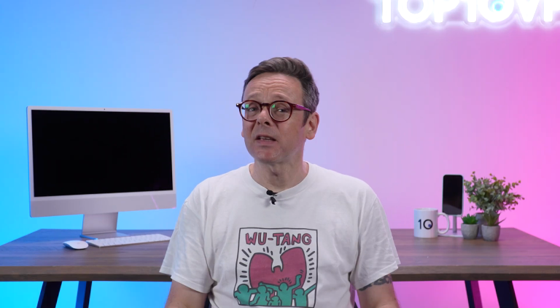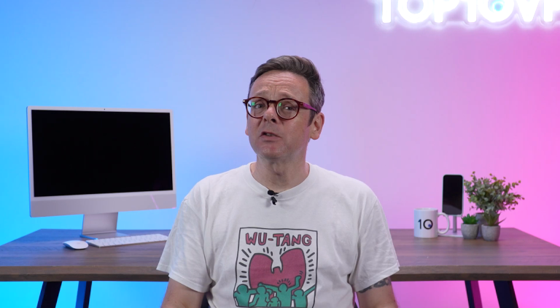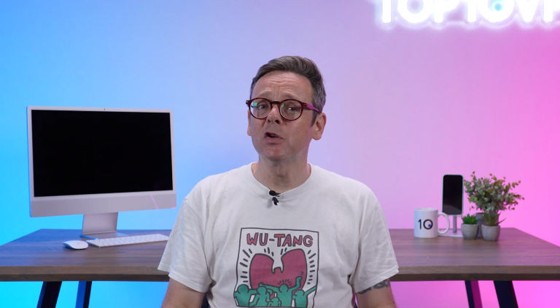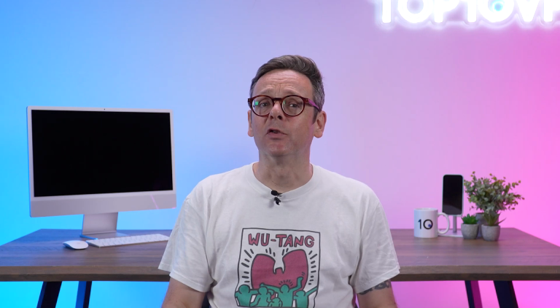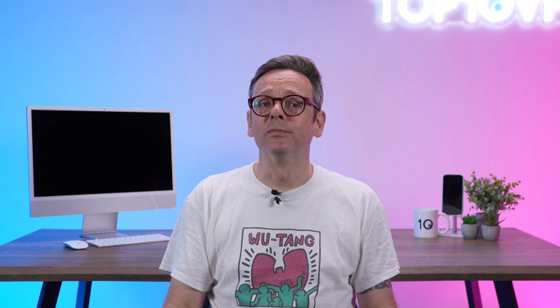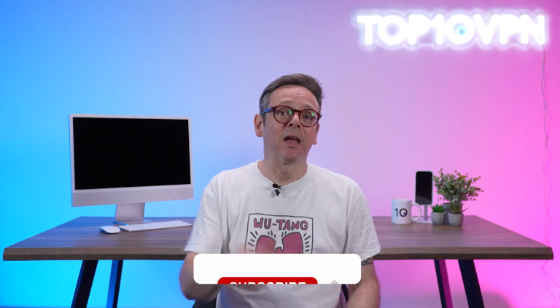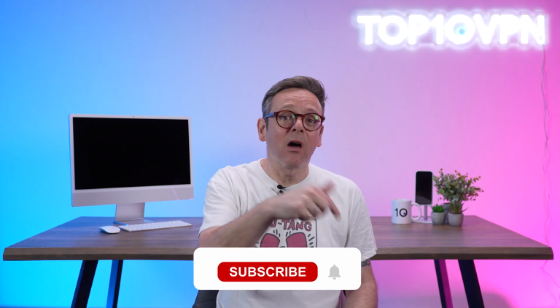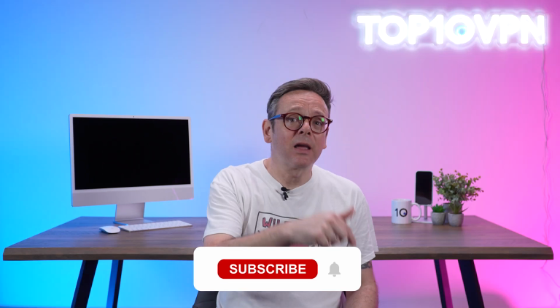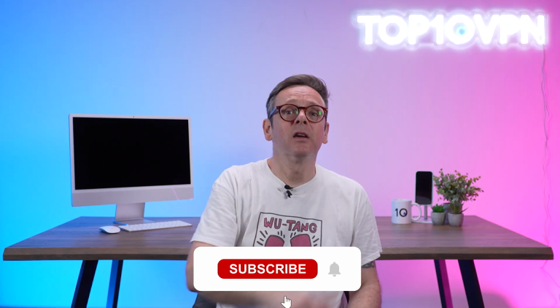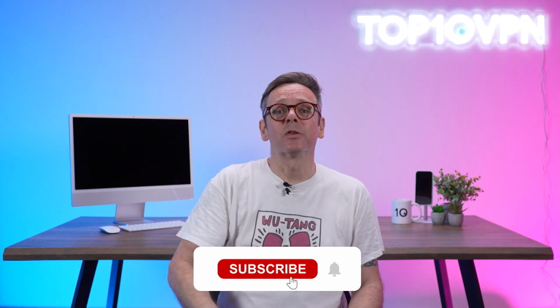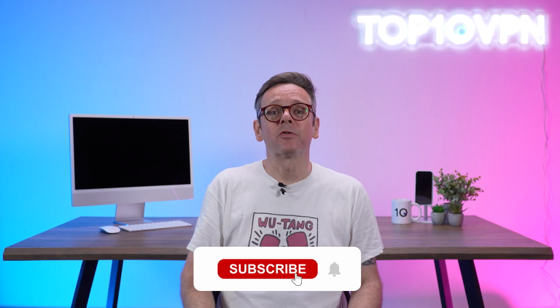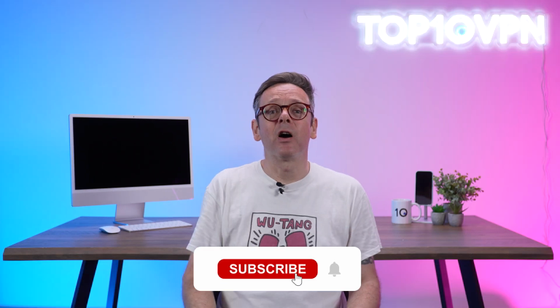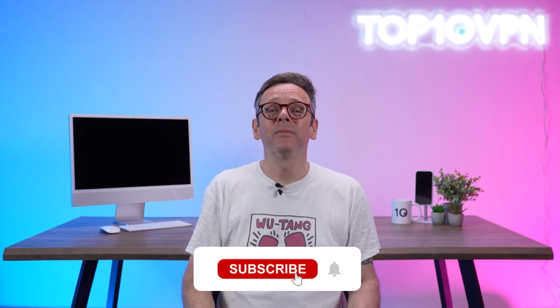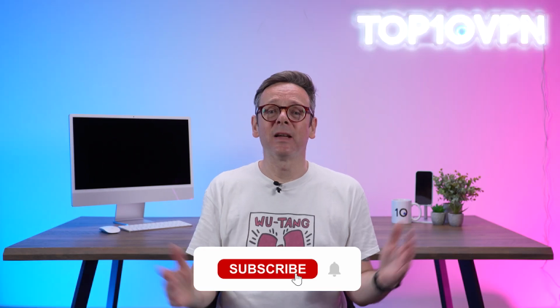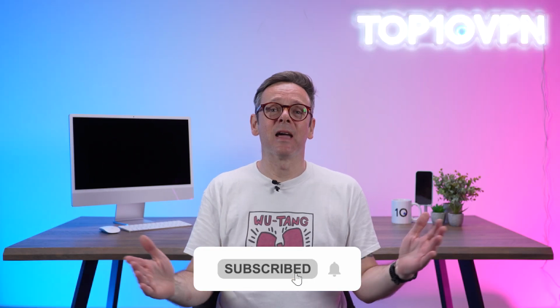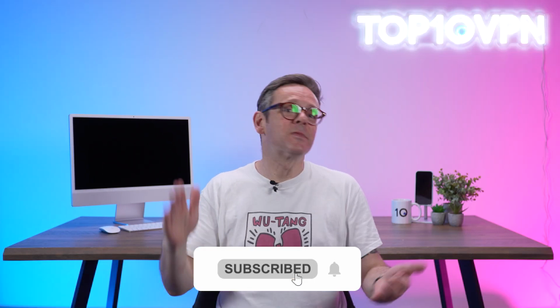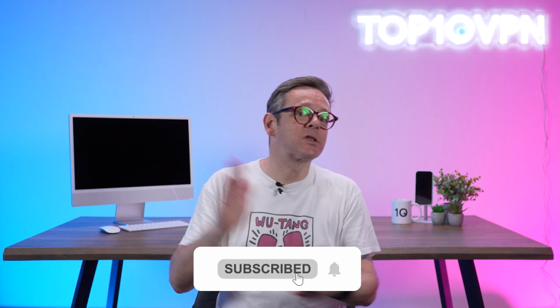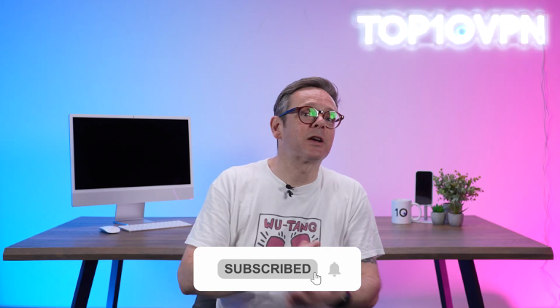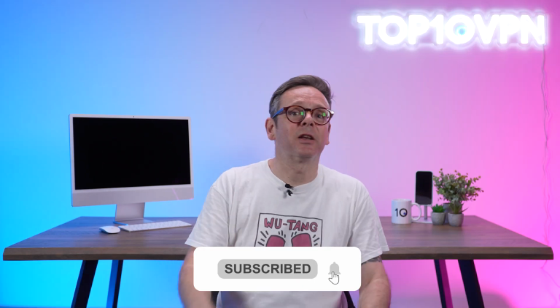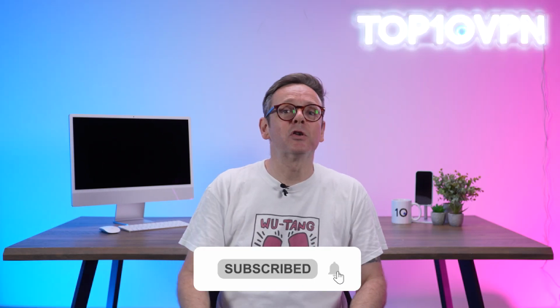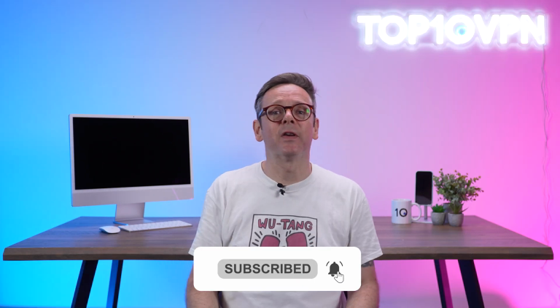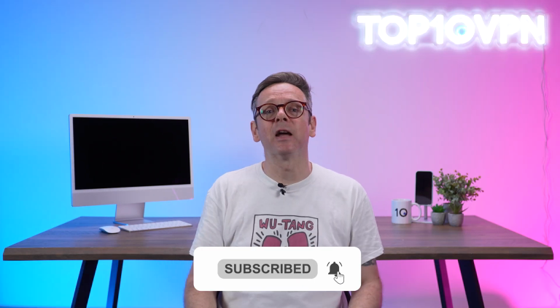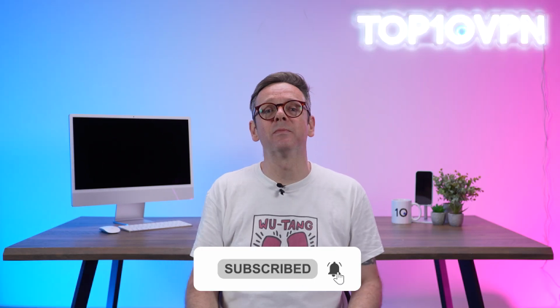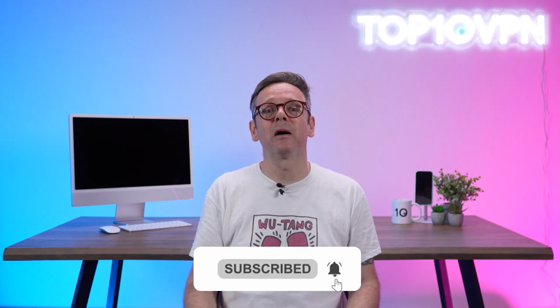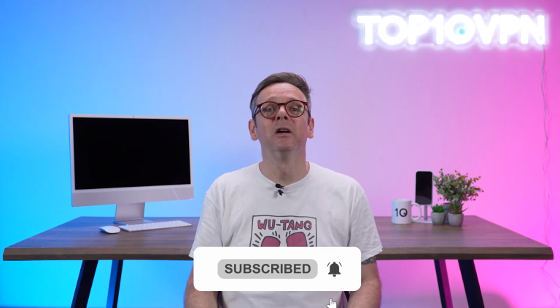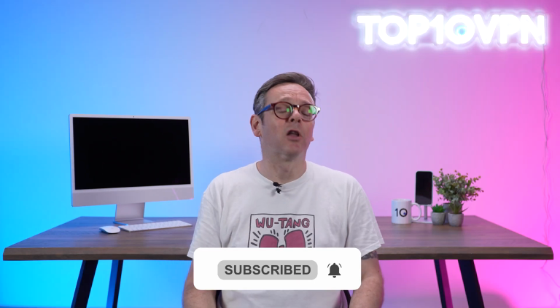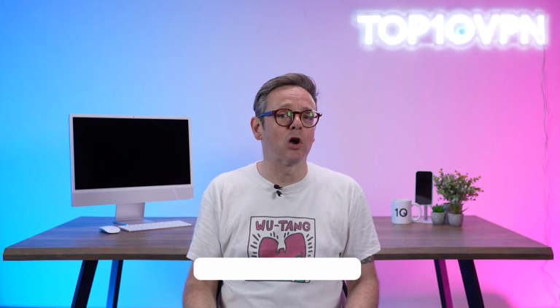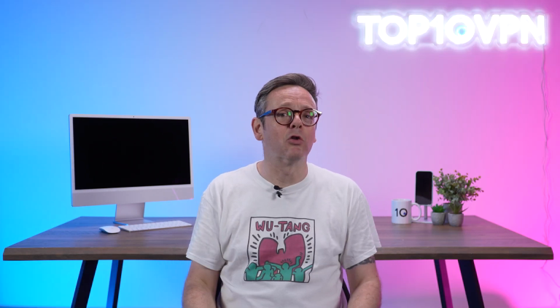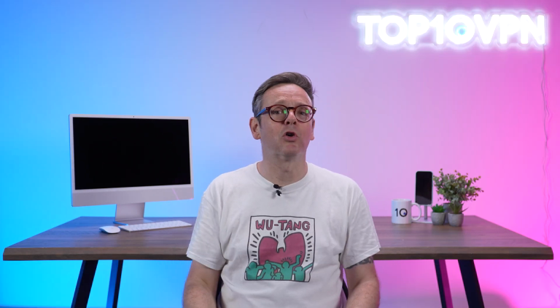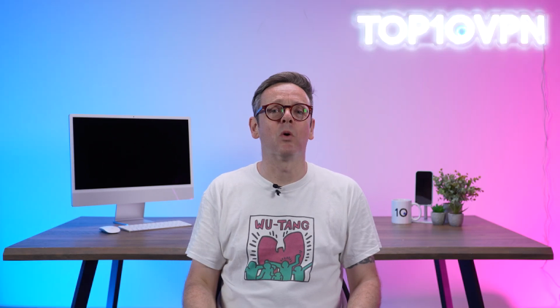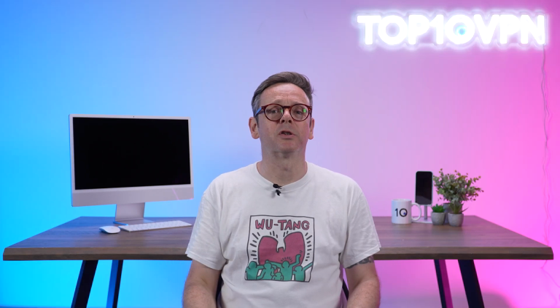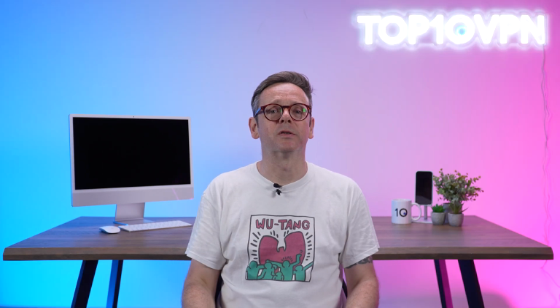If that sounds useful, hit like, subscribe, and smash that notification bell.